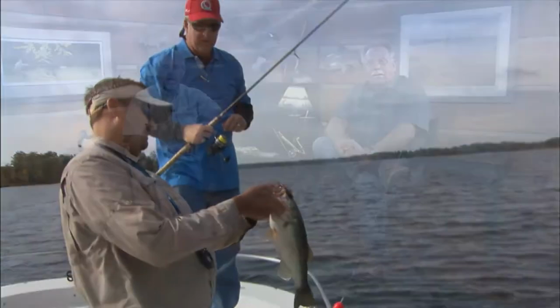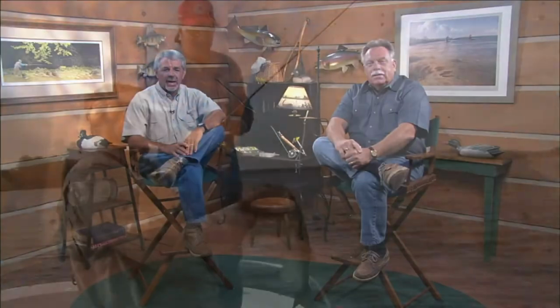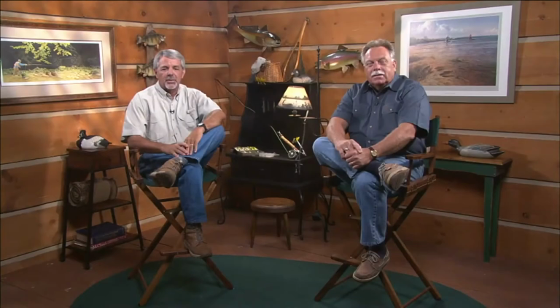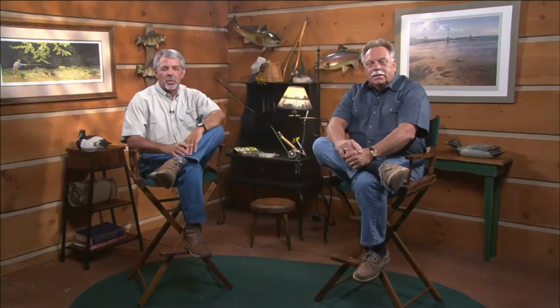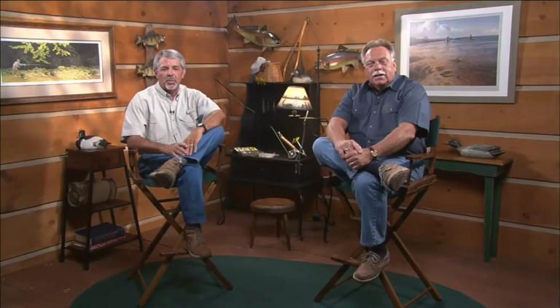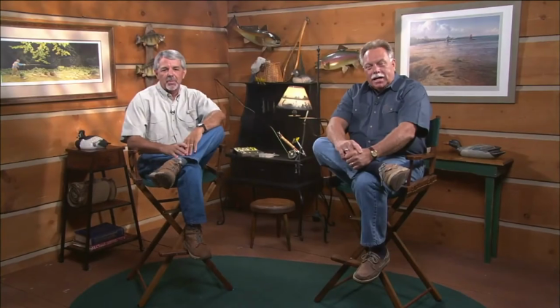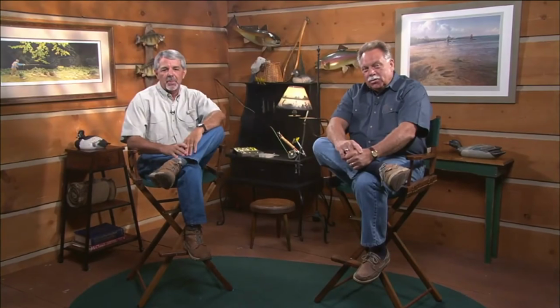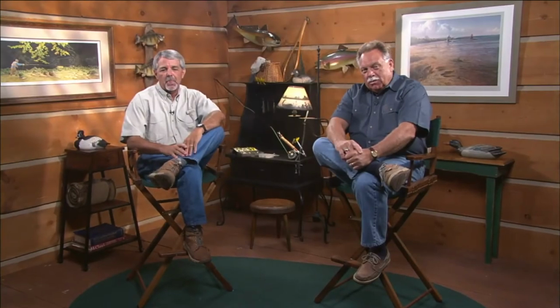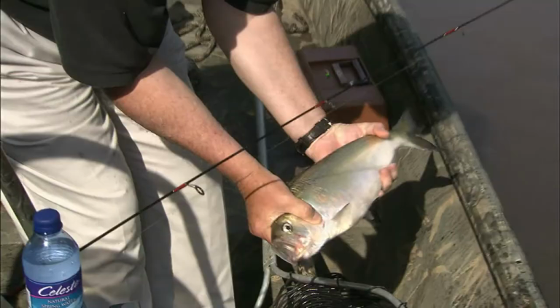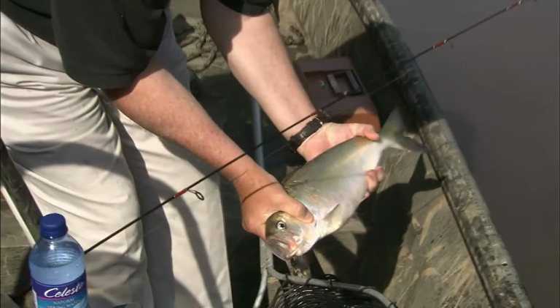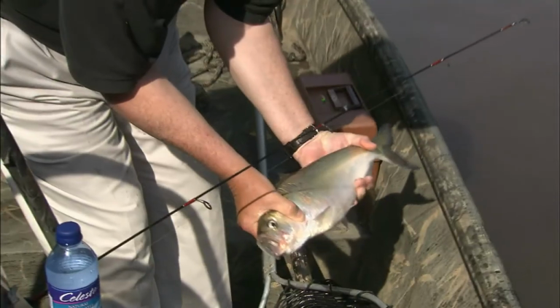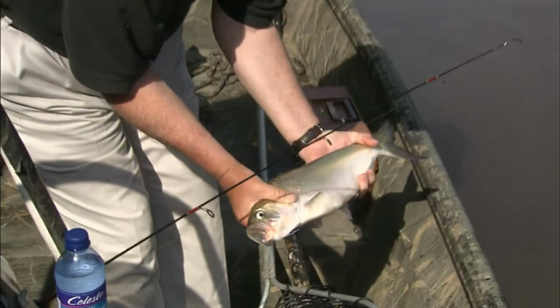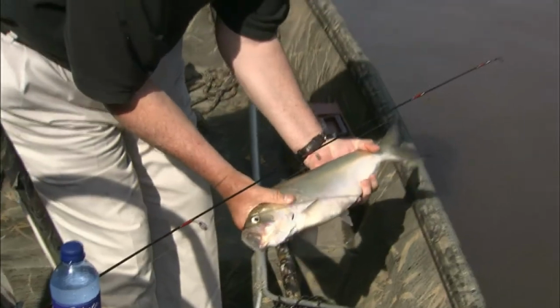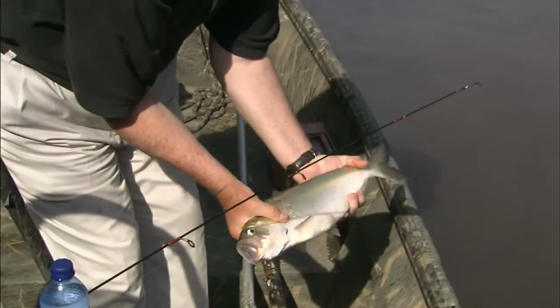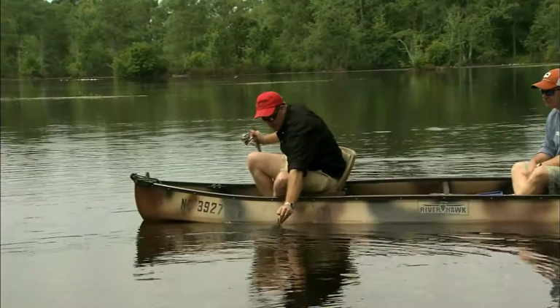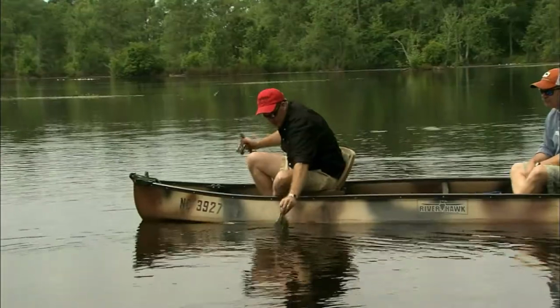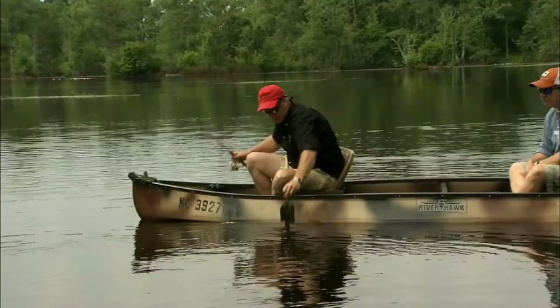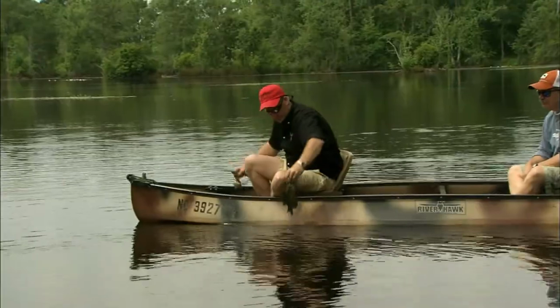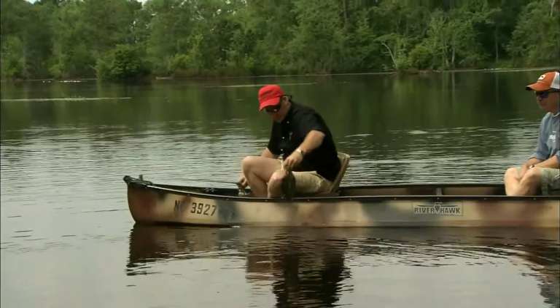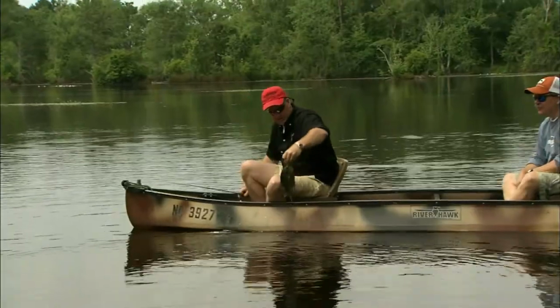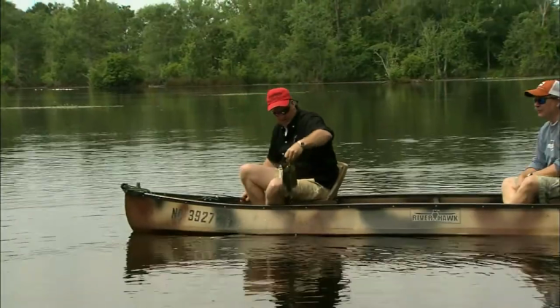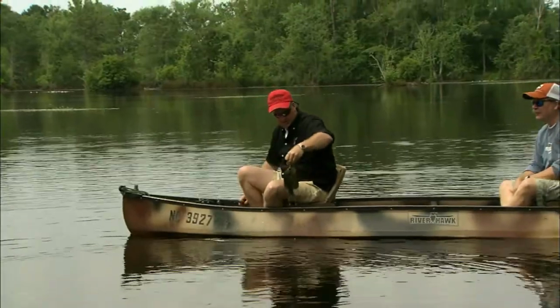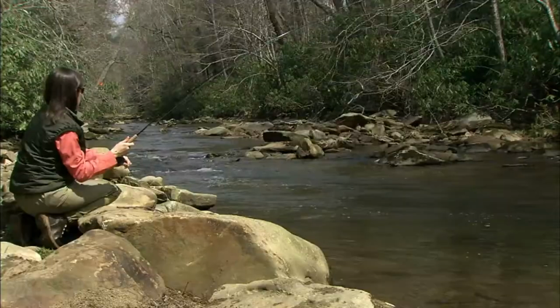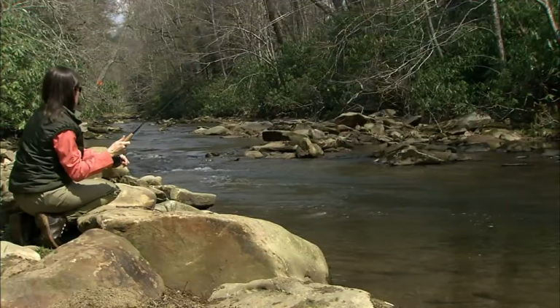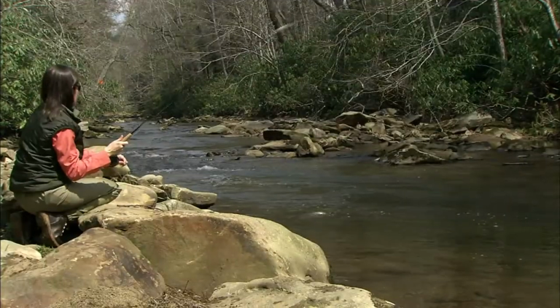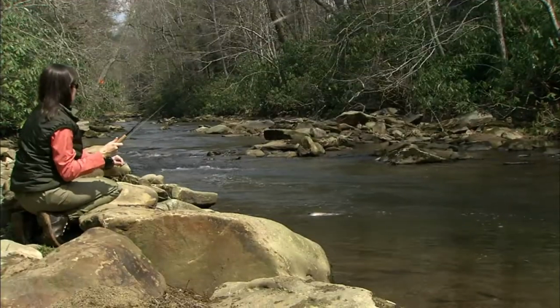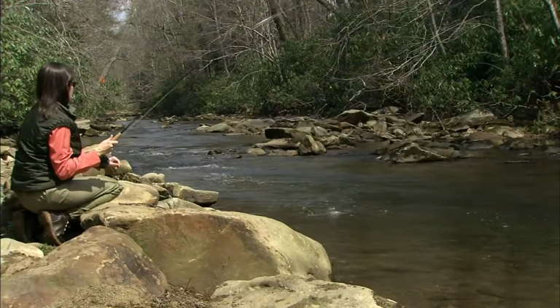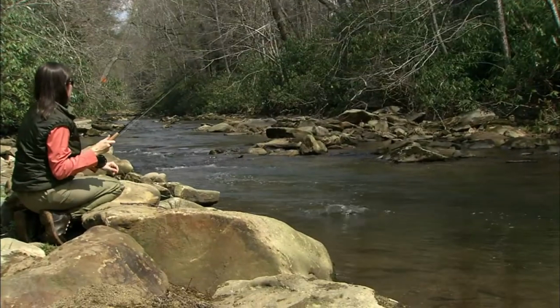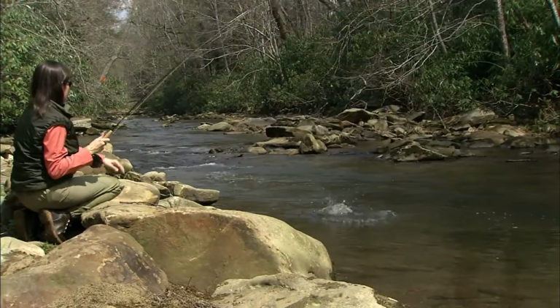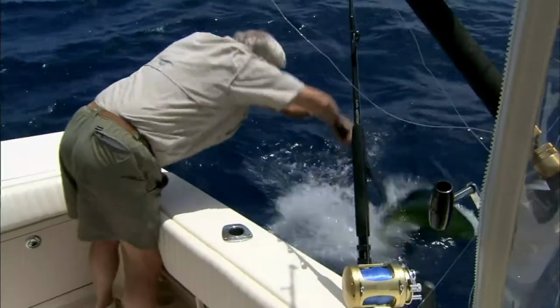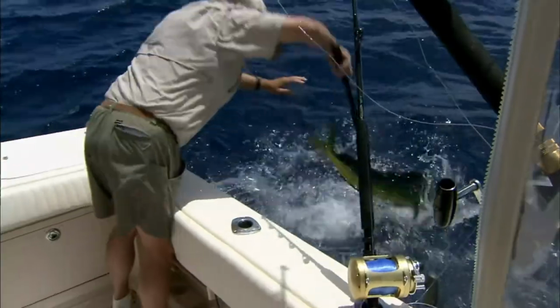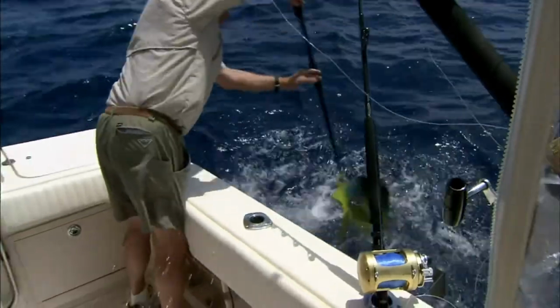Hi, I'm Joe Albee, and I'm John Moore, inviting you to join us each week as we explore the fishing possibilities from the mountains to the coast. We'll see you next time.